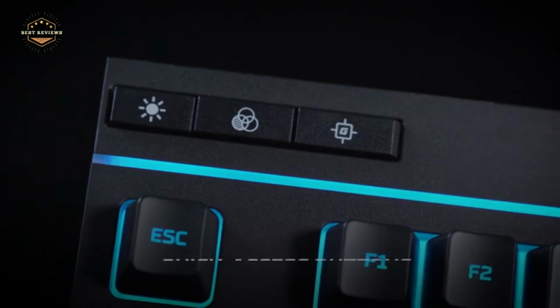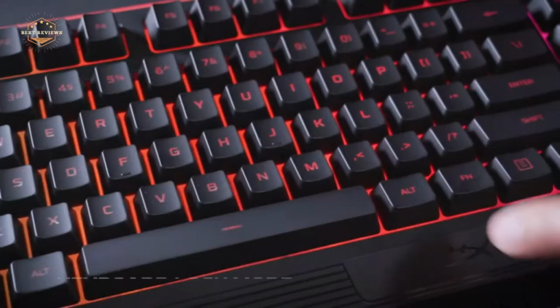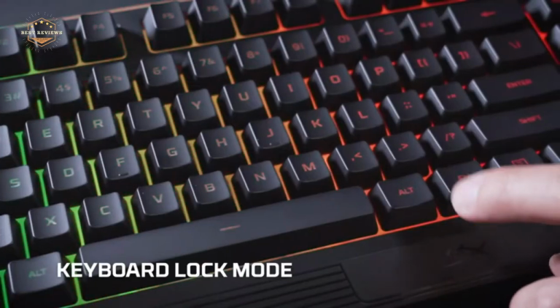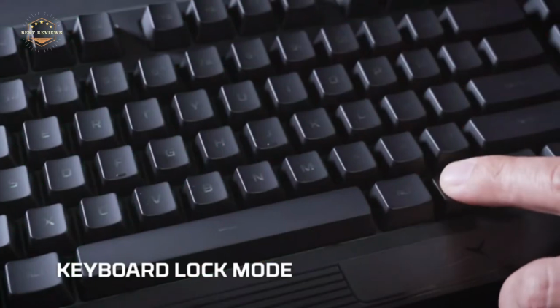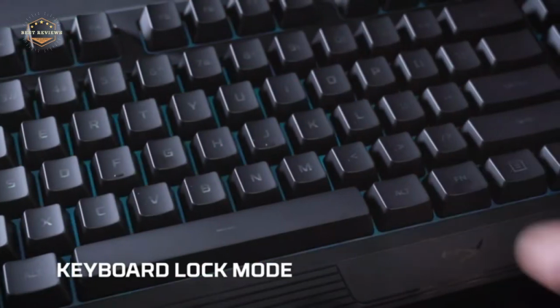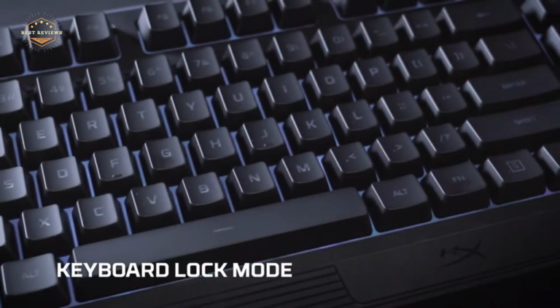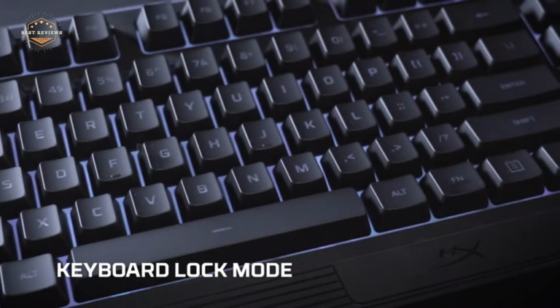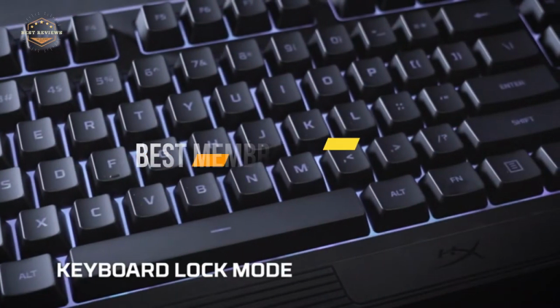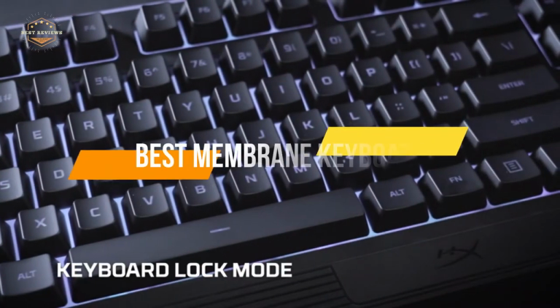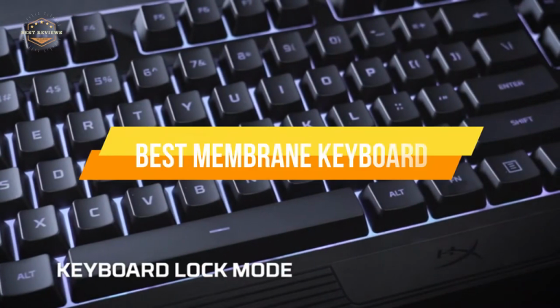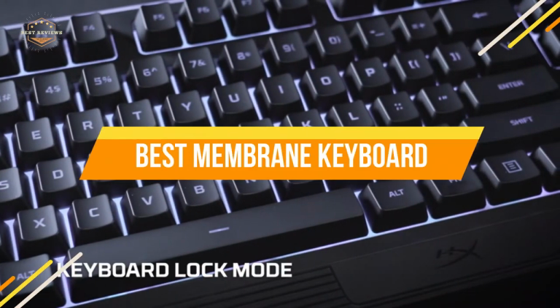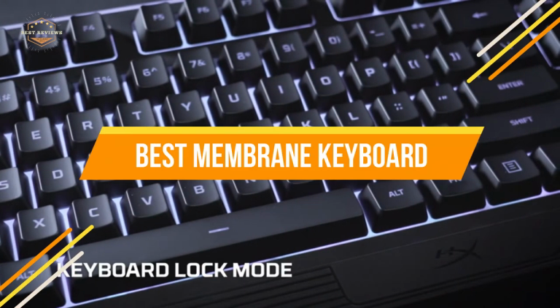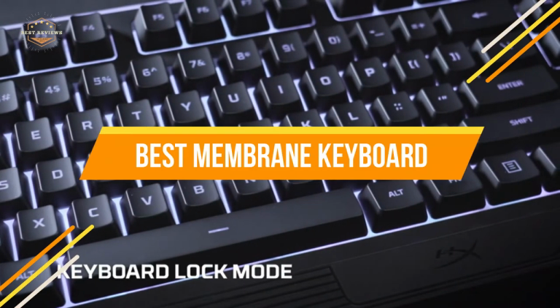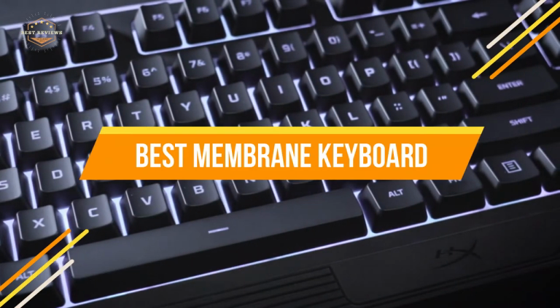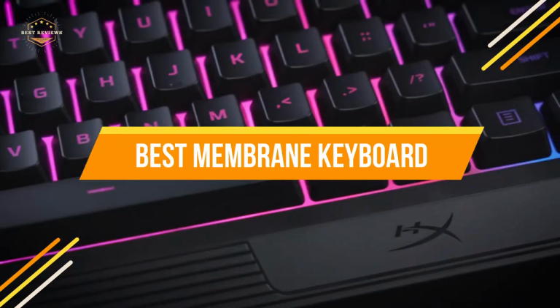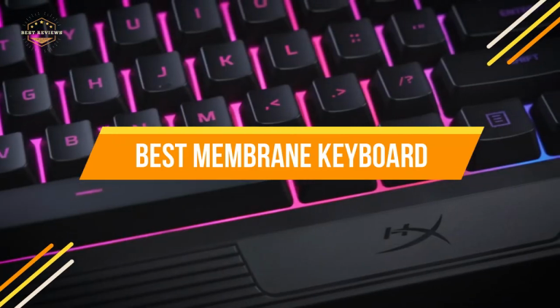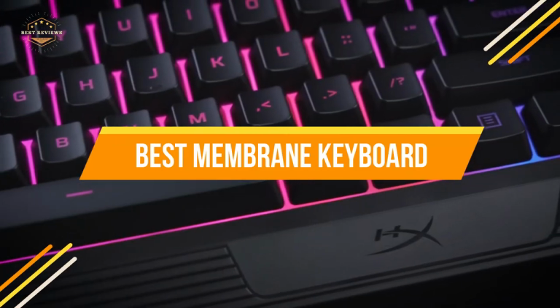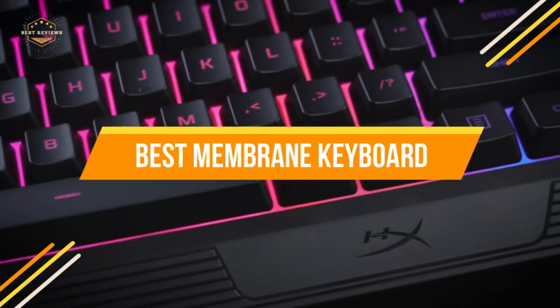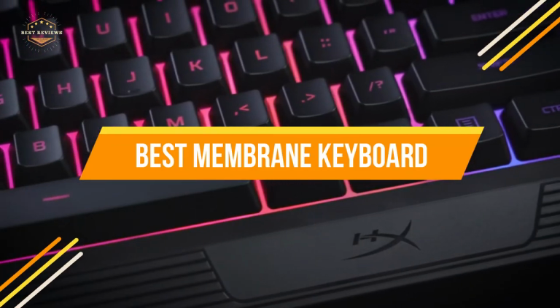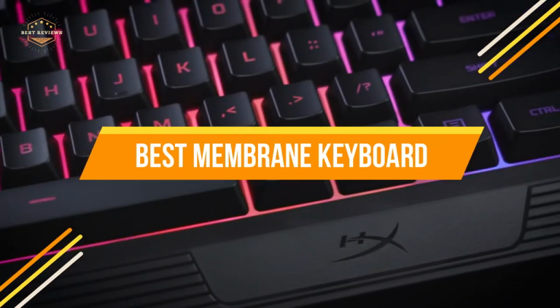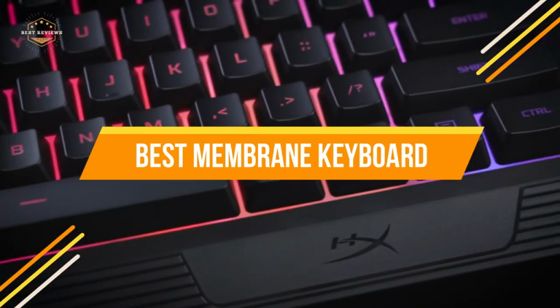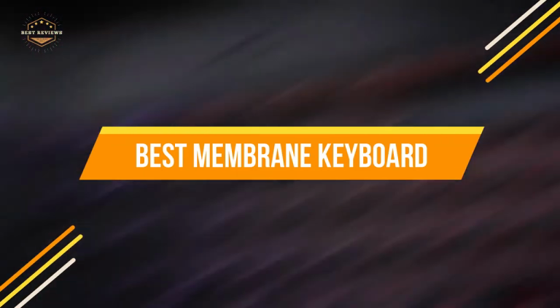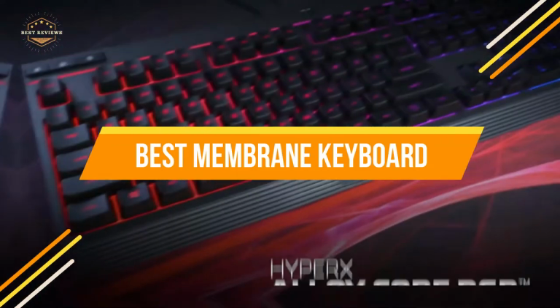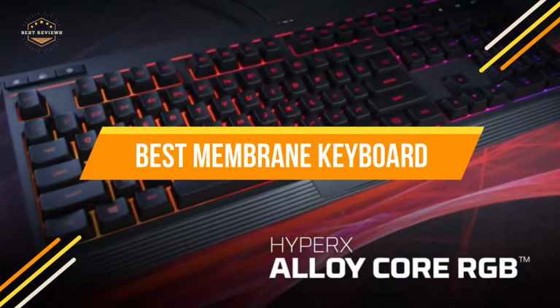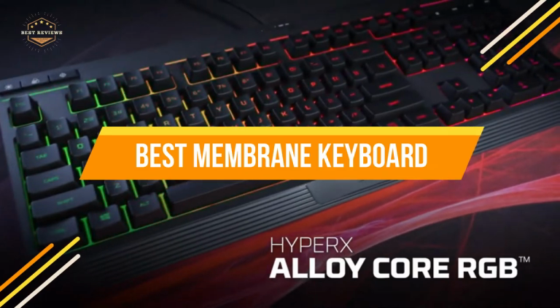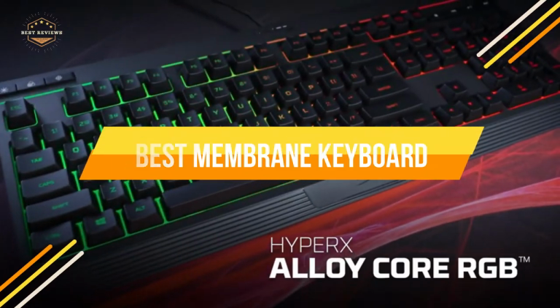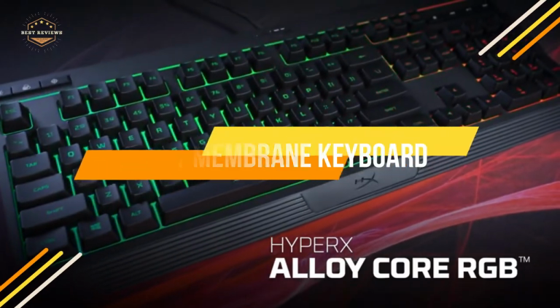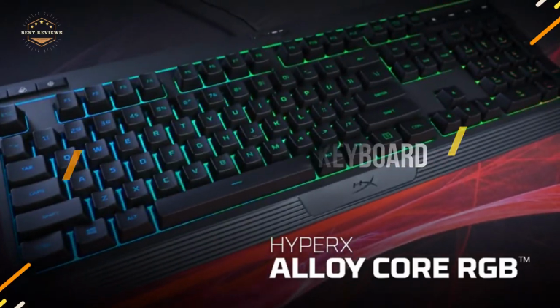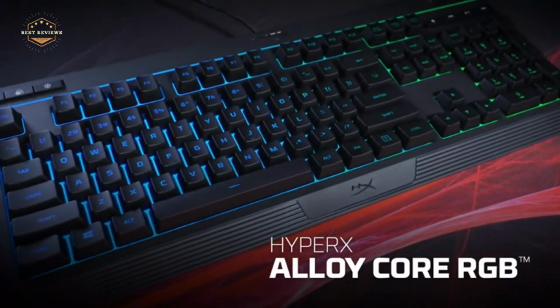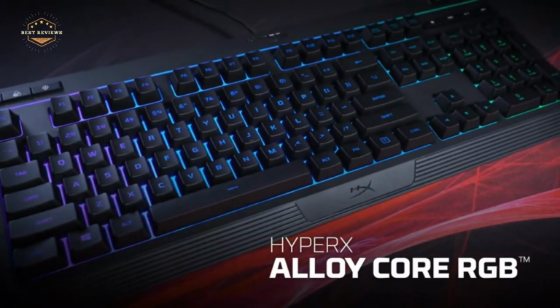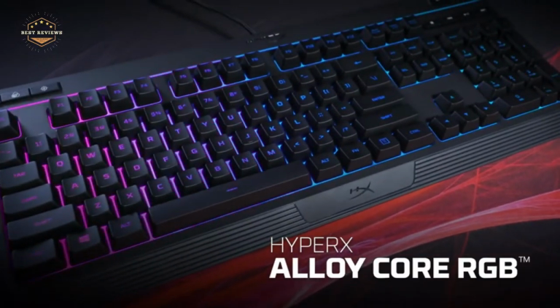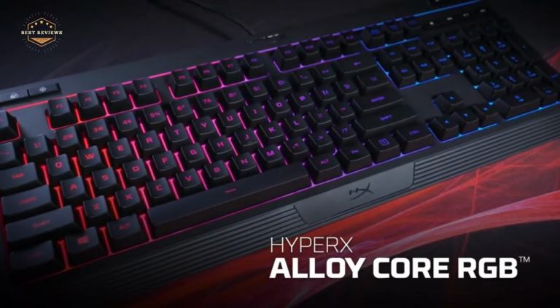In today's video, we will show you the top 5 best membrane keyboards. So, let's get started.